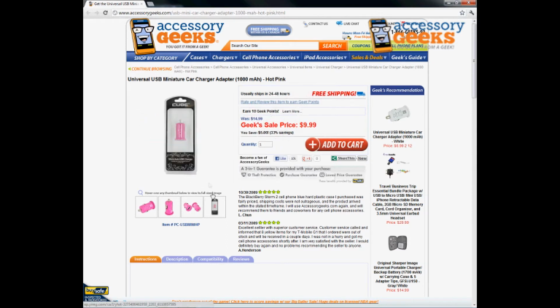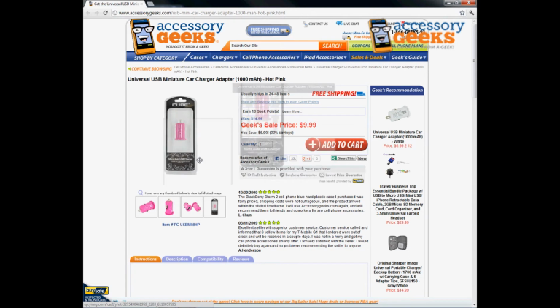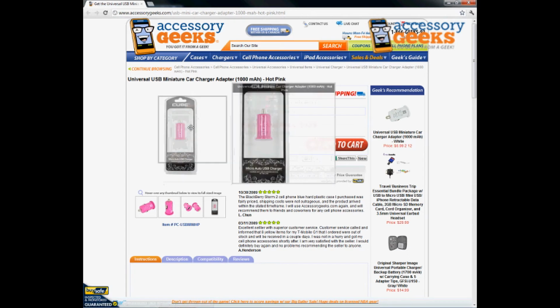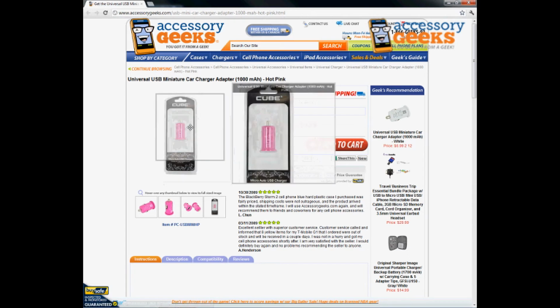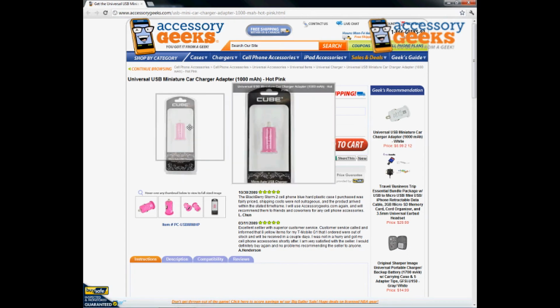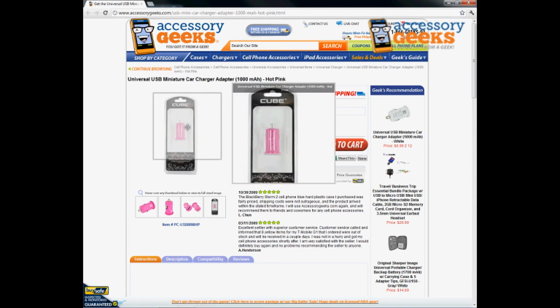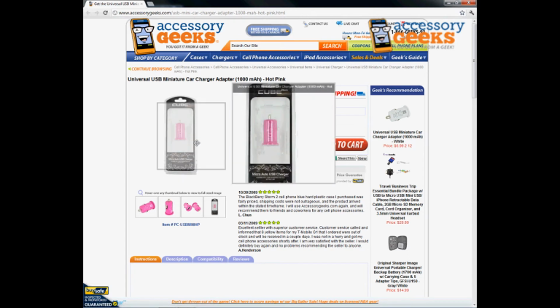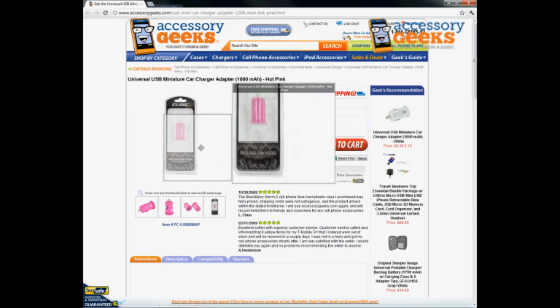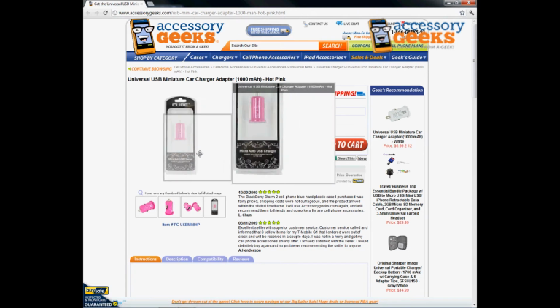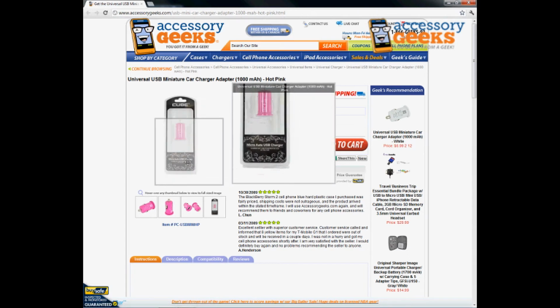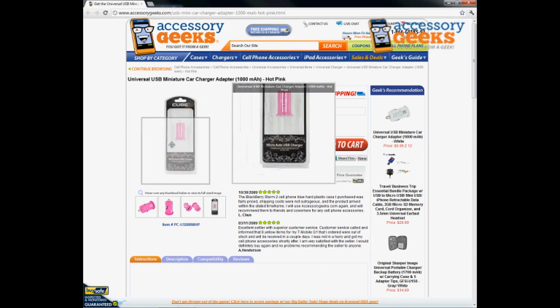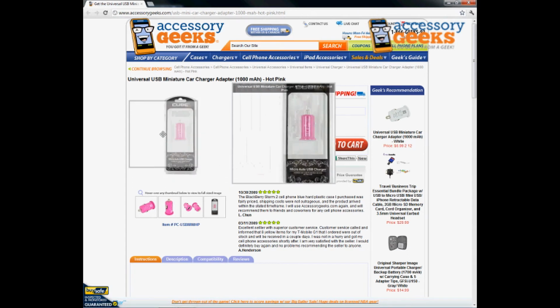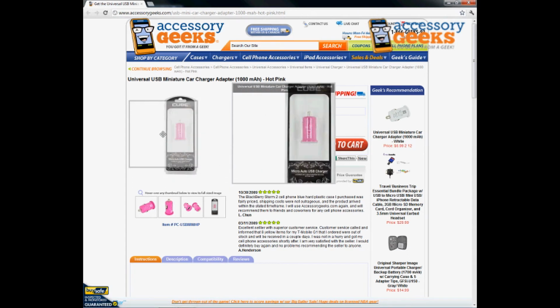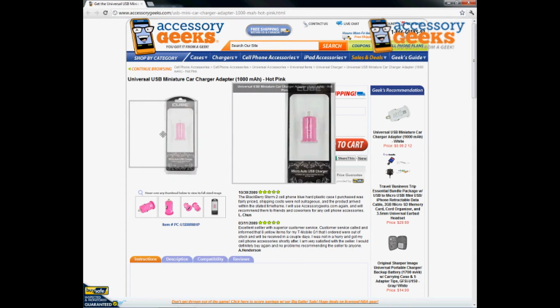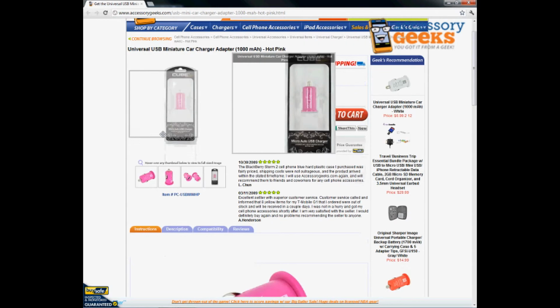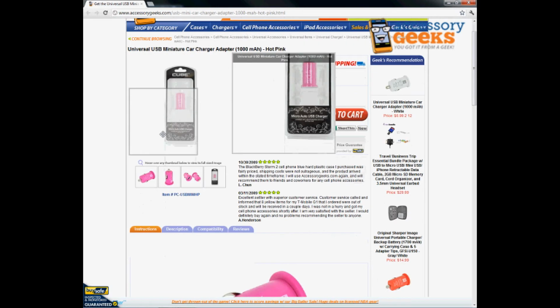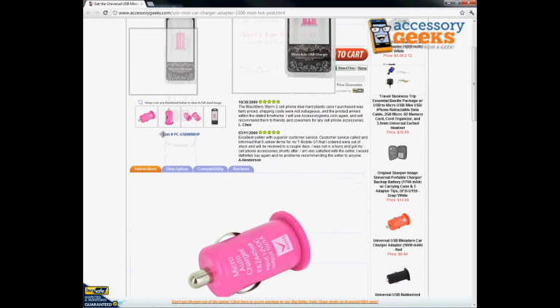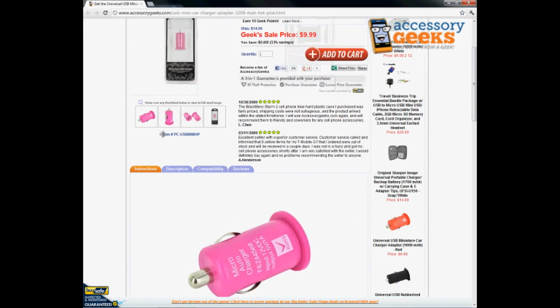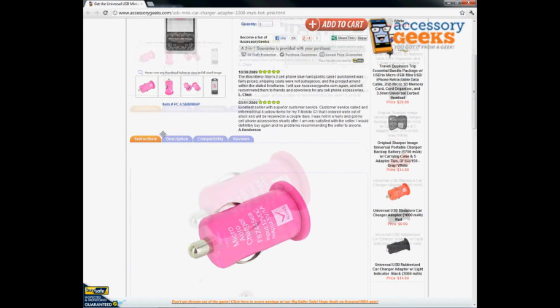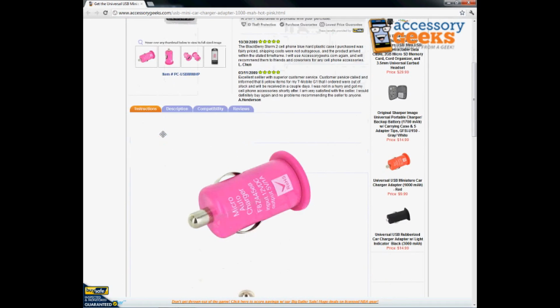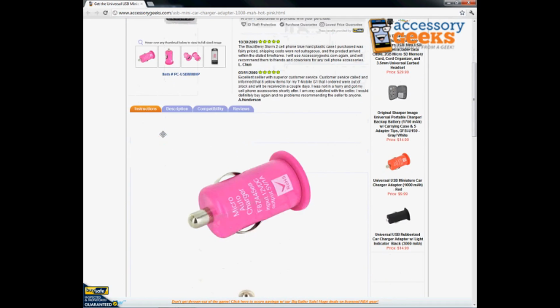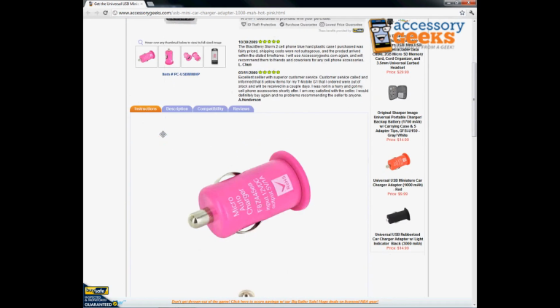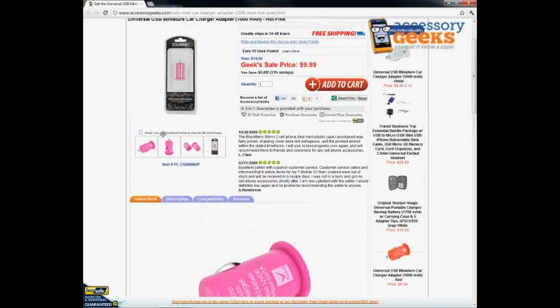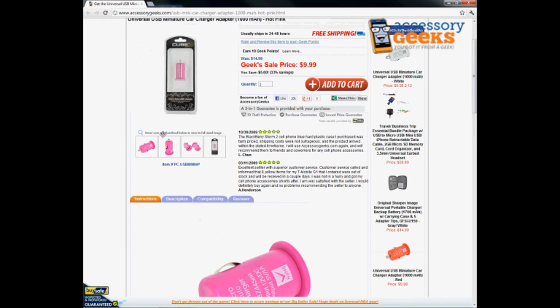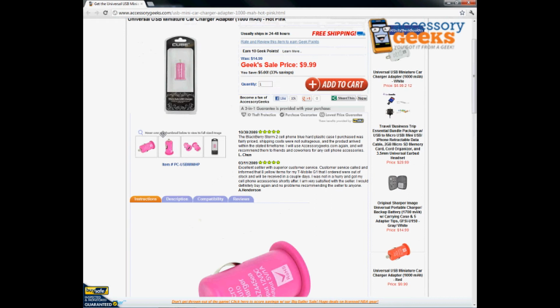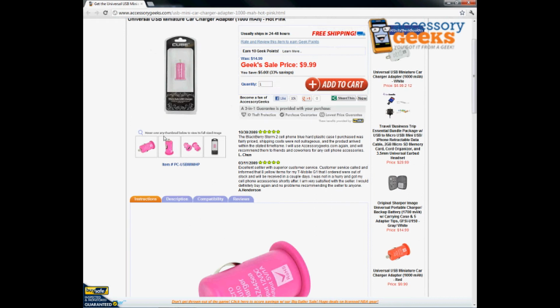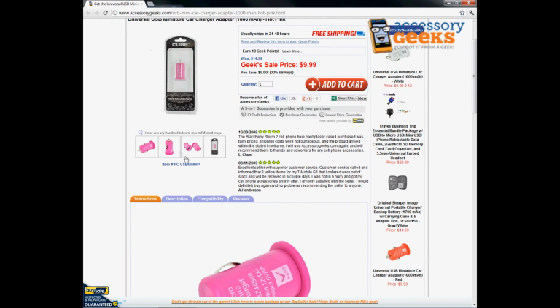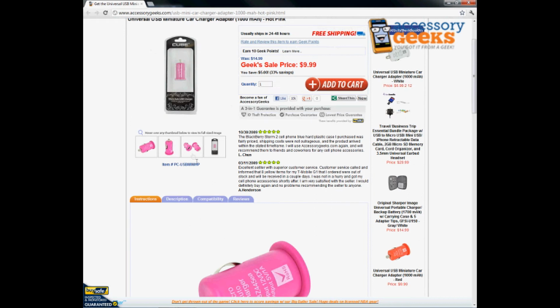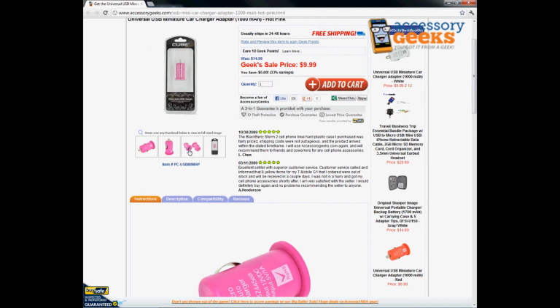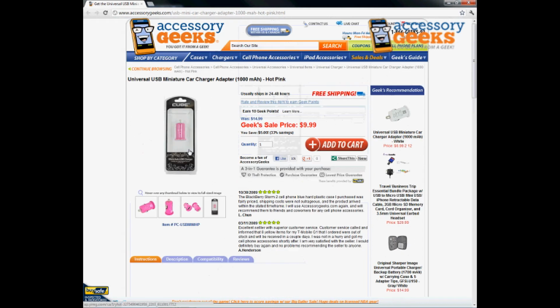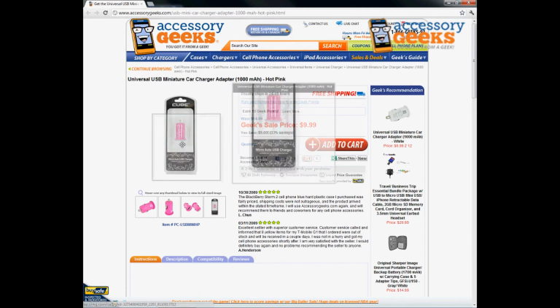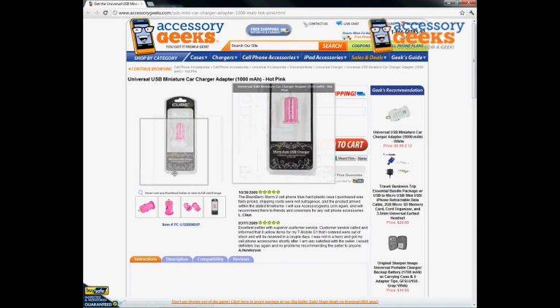It does come in lovely packaging and it comes in lots of different colors. We do have it in white, orange, black, and so forth and so on.